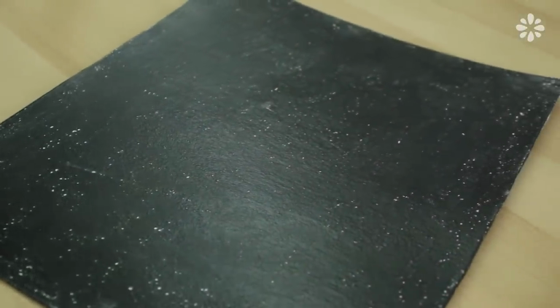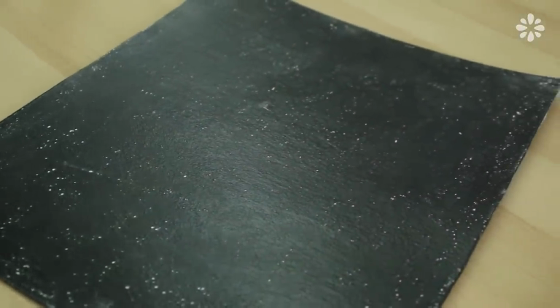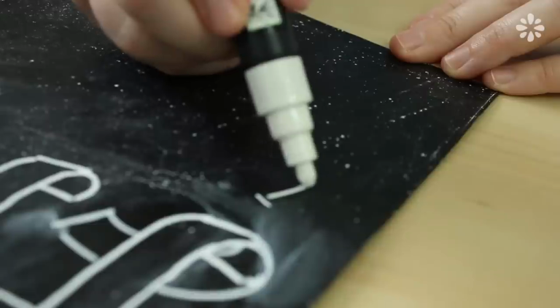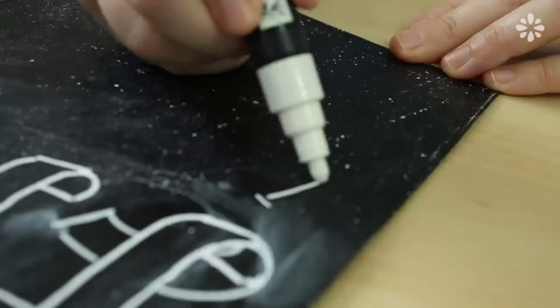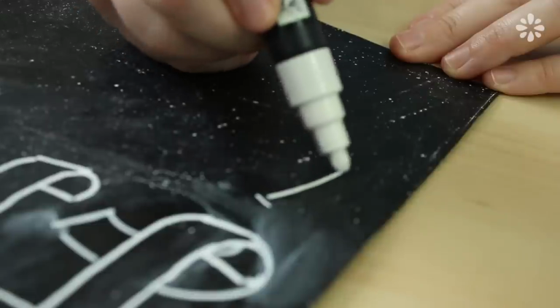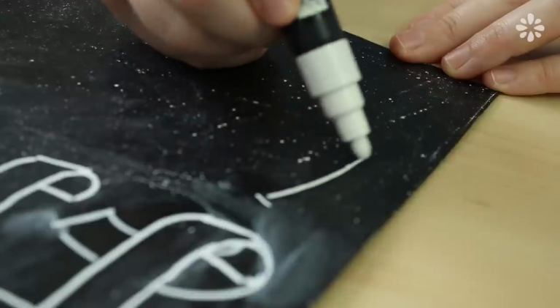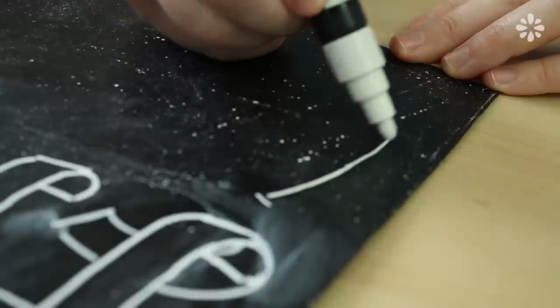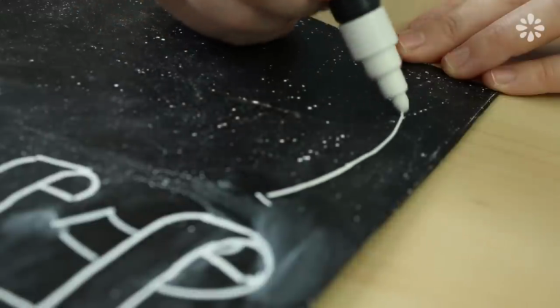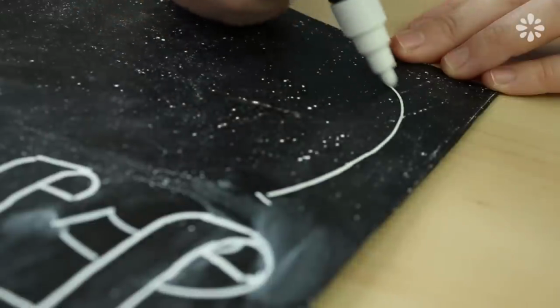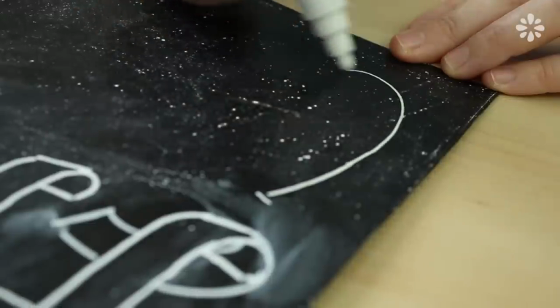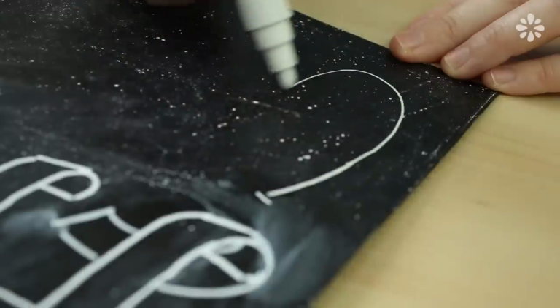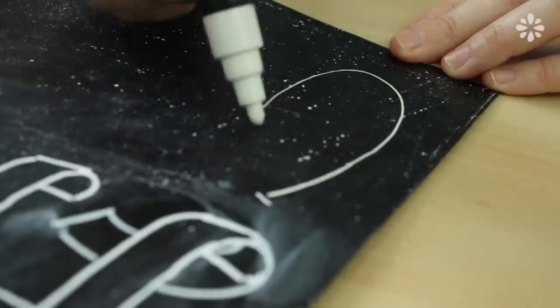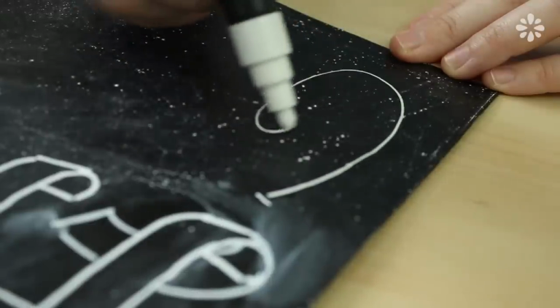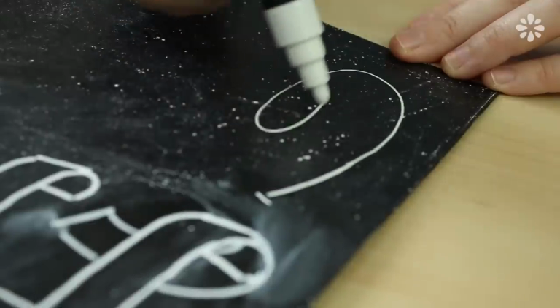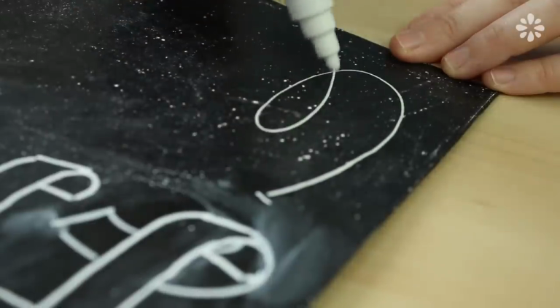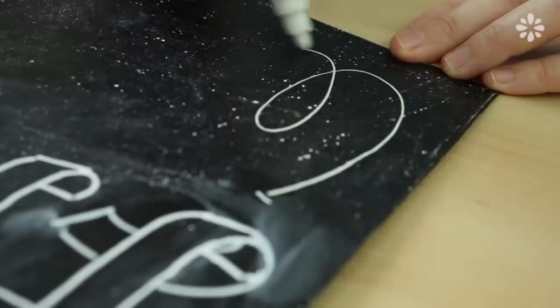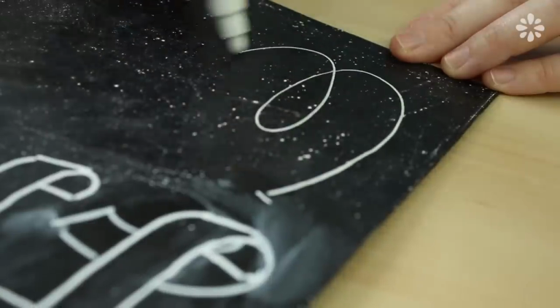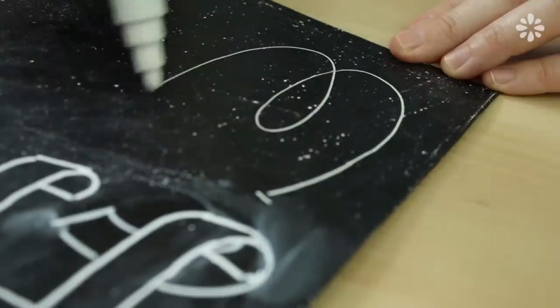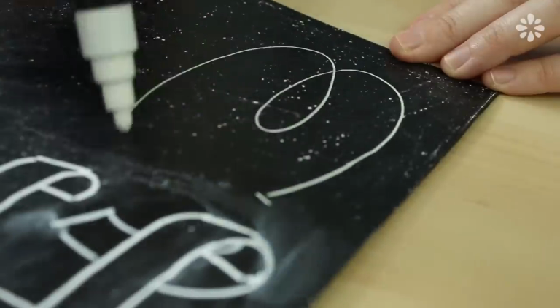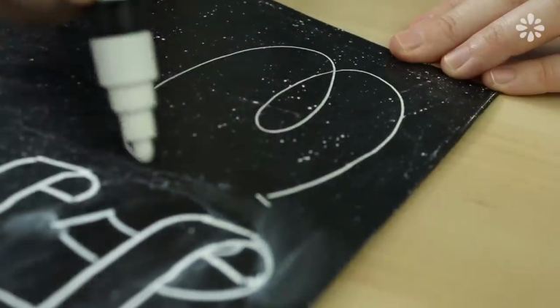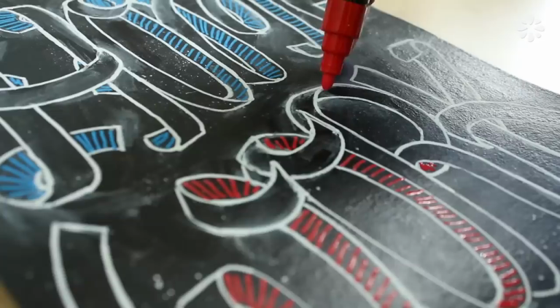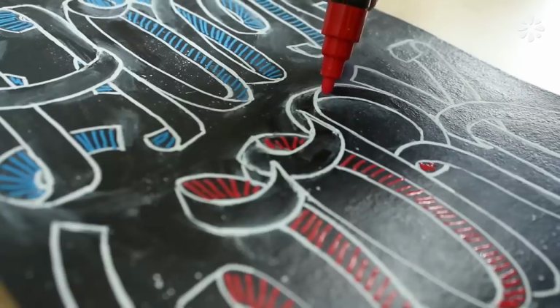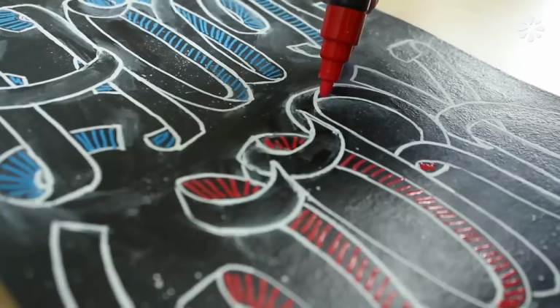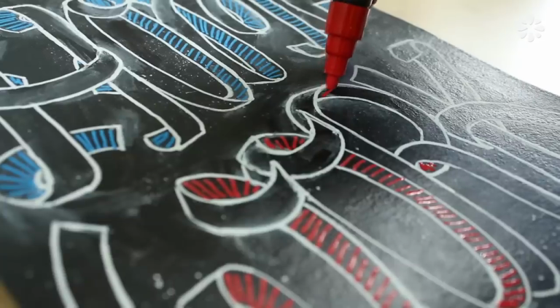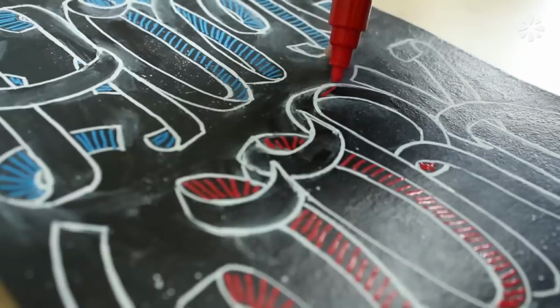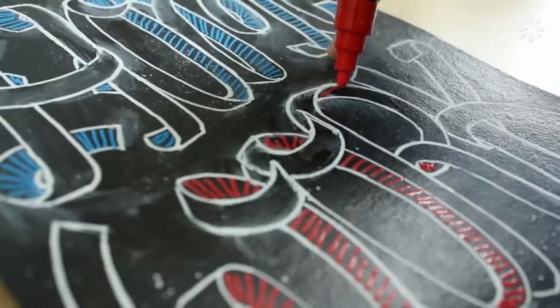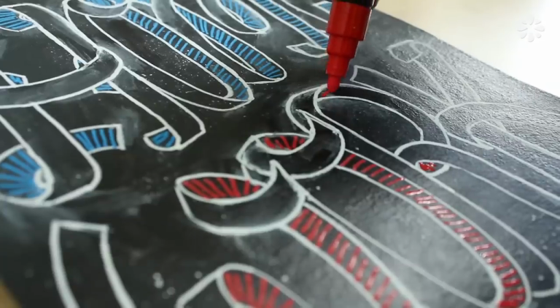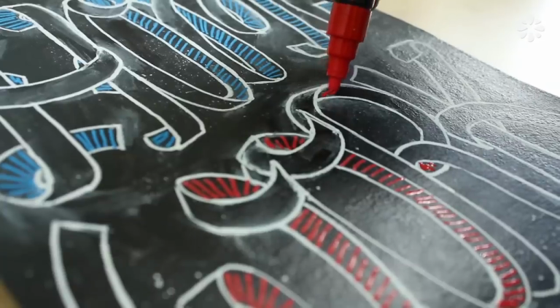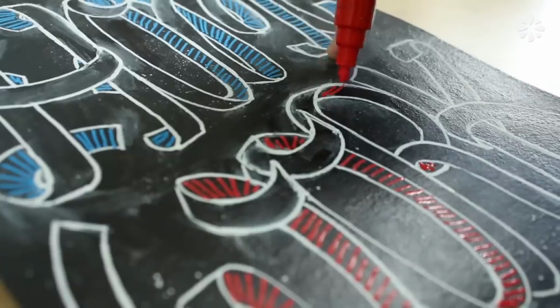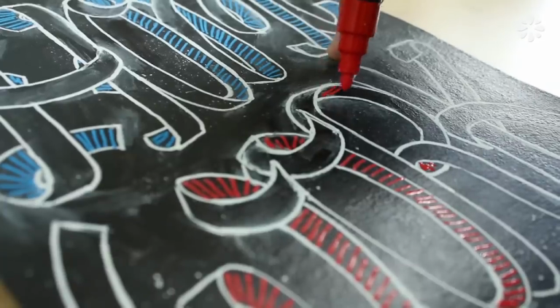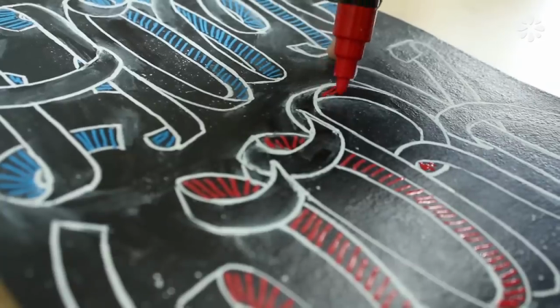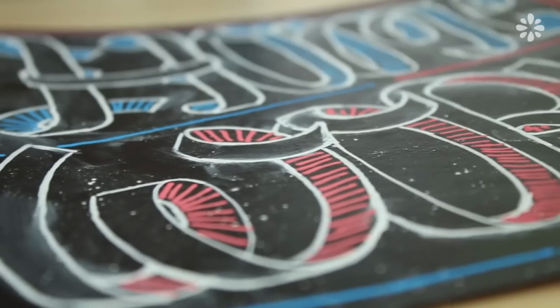You don't have to stick to just writing notes — go ahead and have fun and draw whatever you want on your cover.